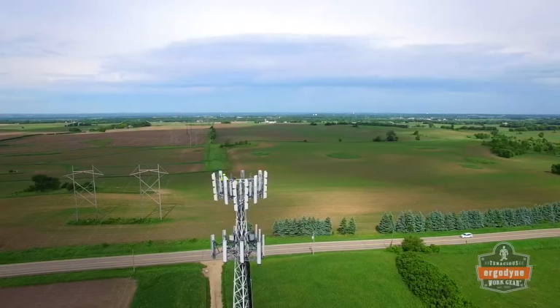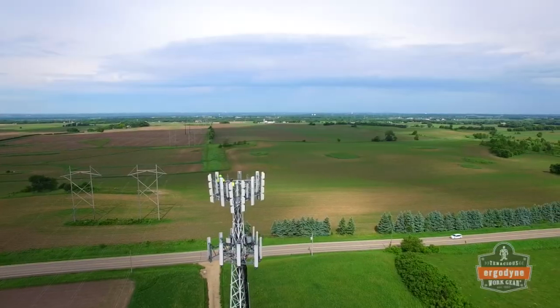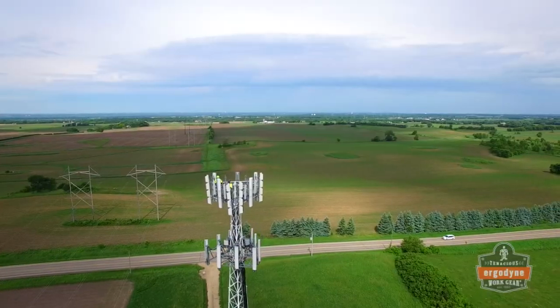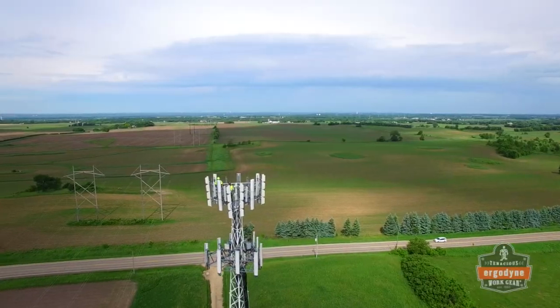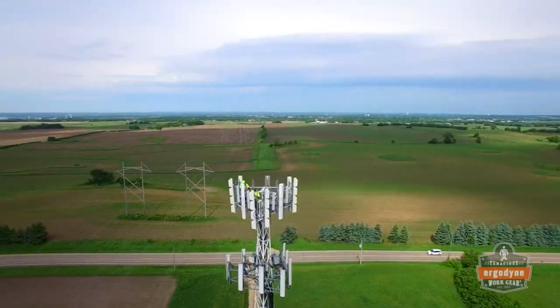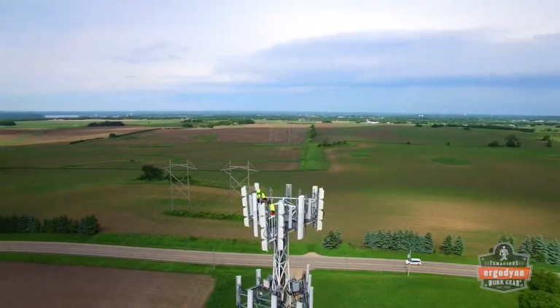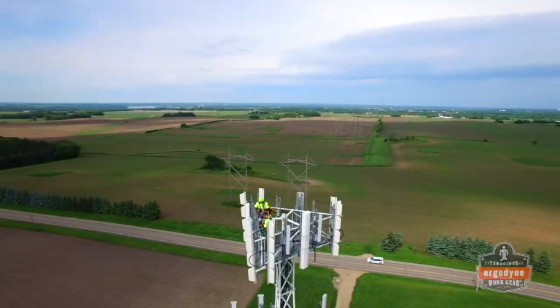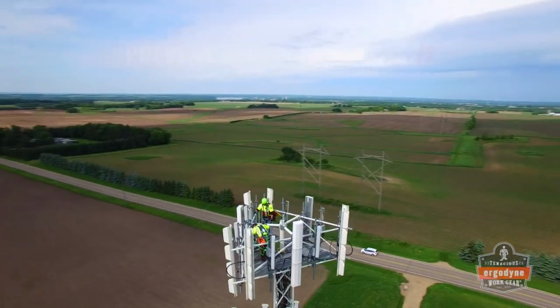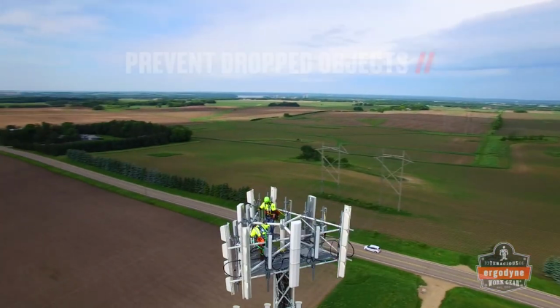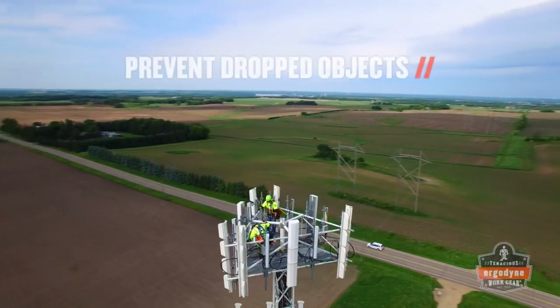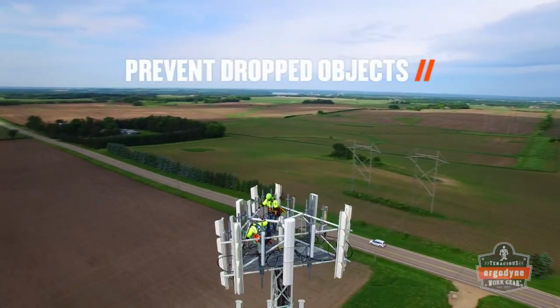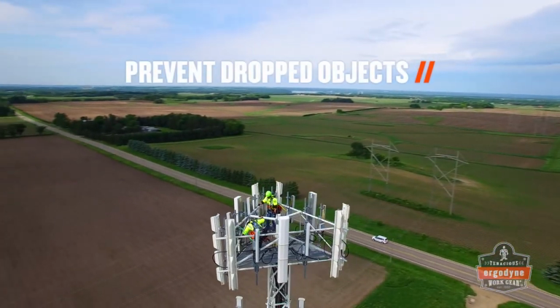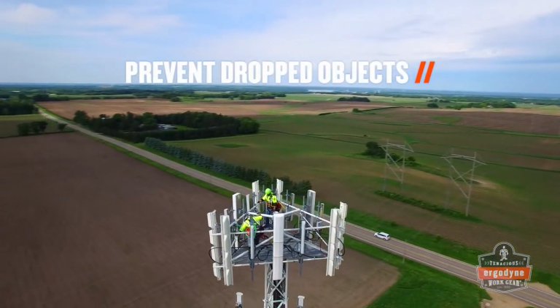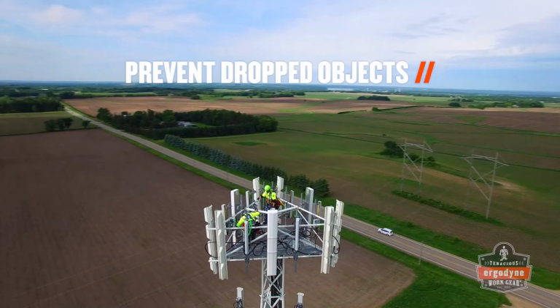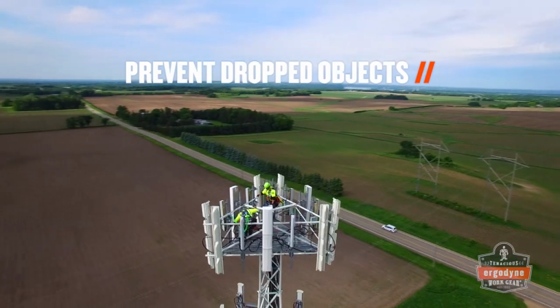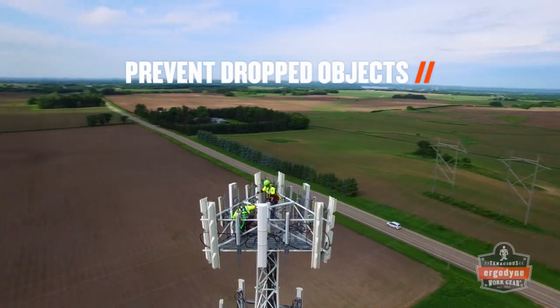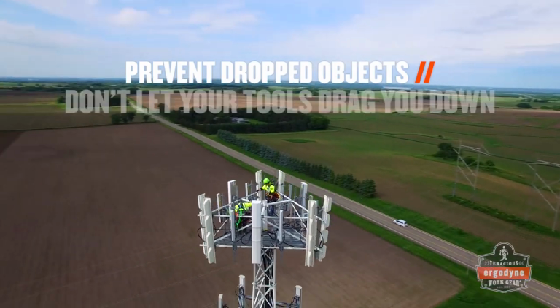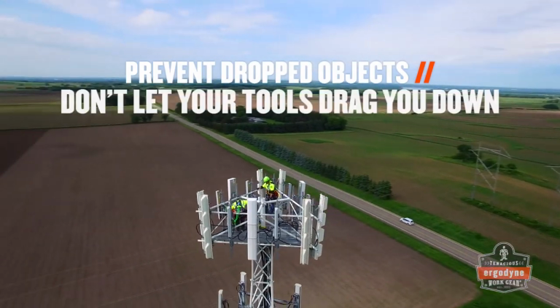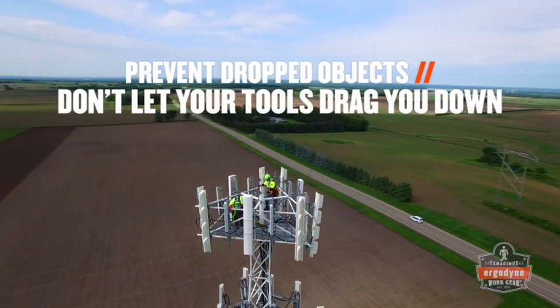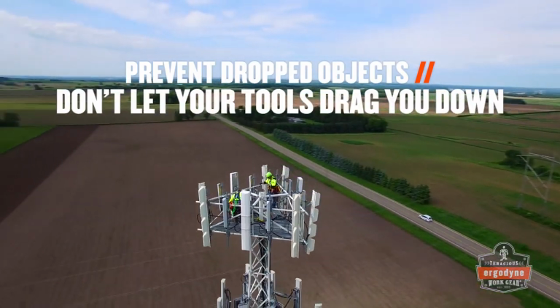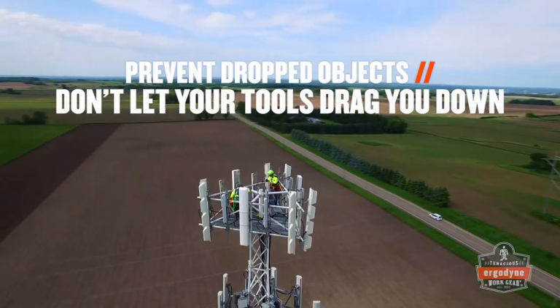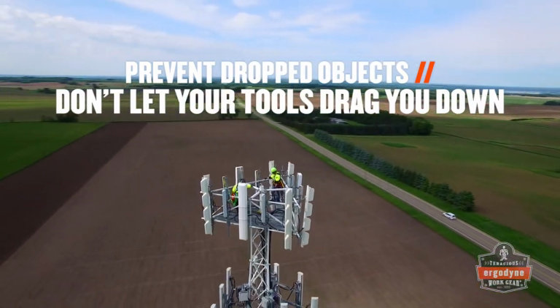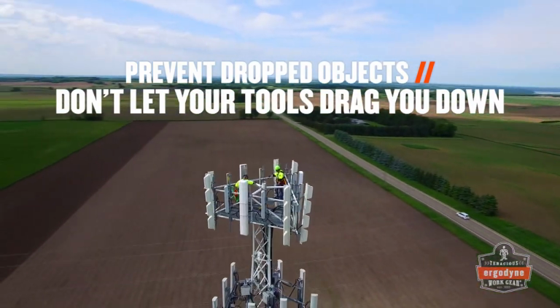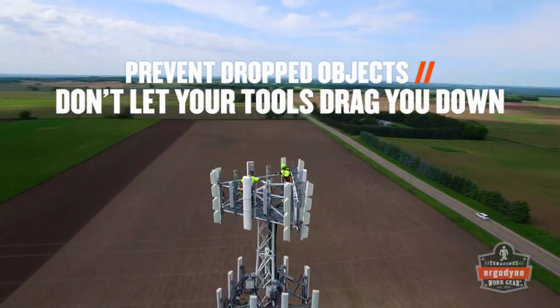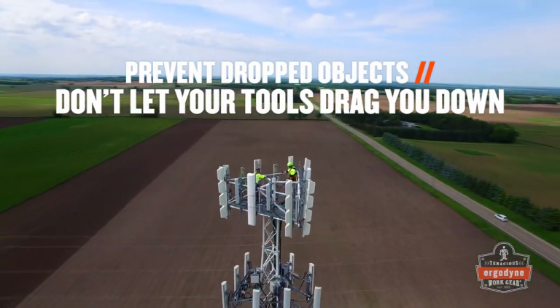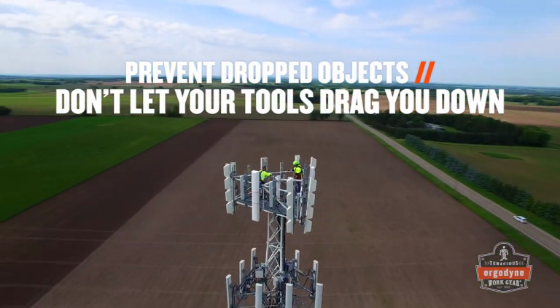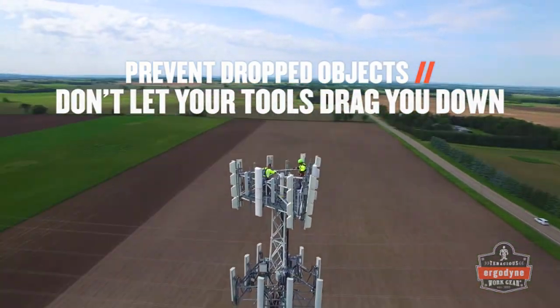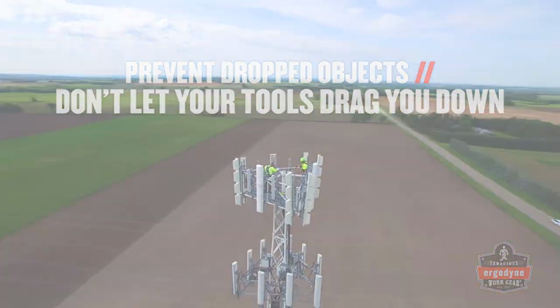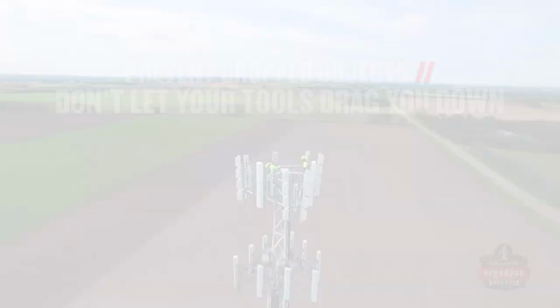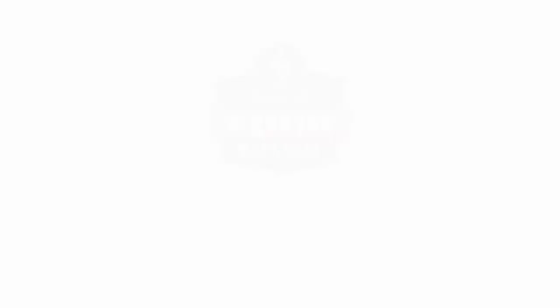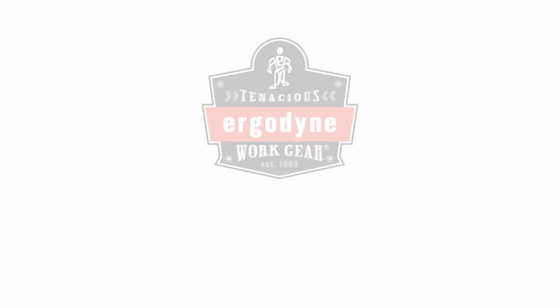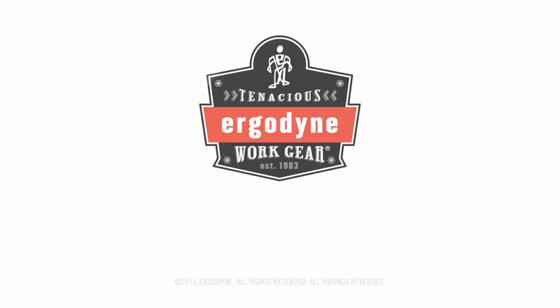Whenever your job is on cloud nine, prevent dropped objects and don't let your tools drag you down.